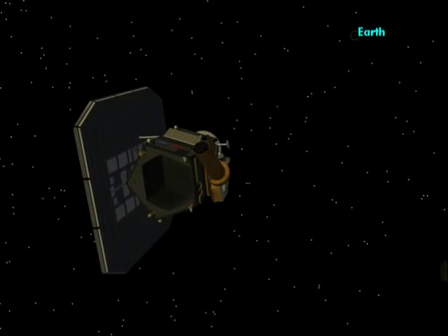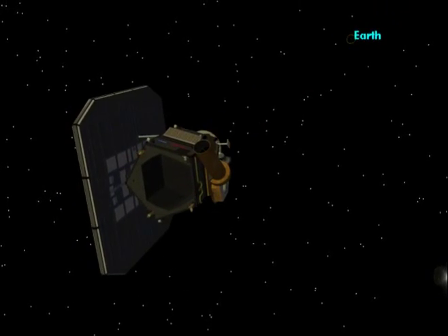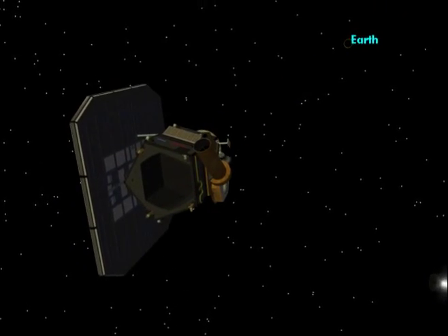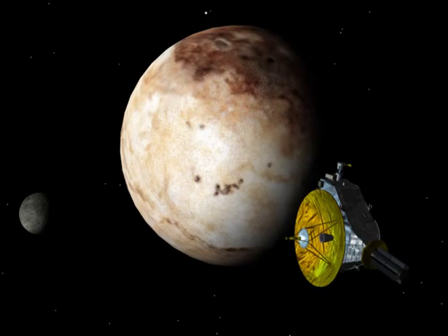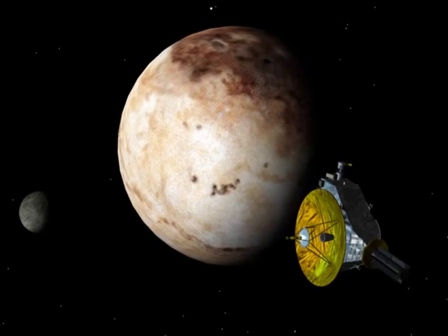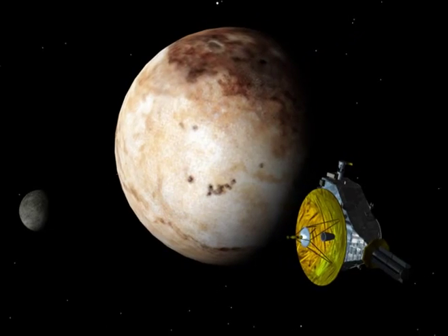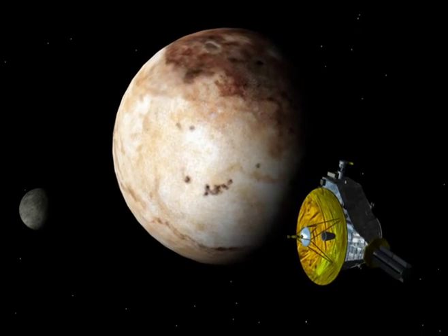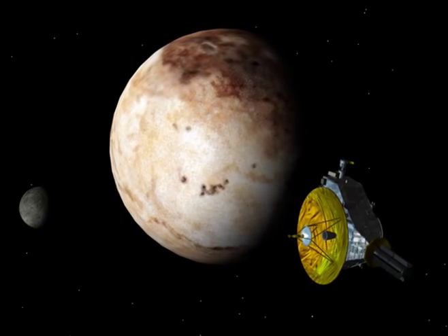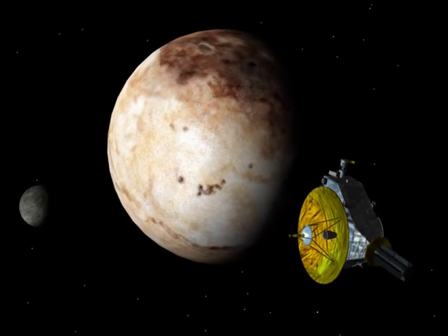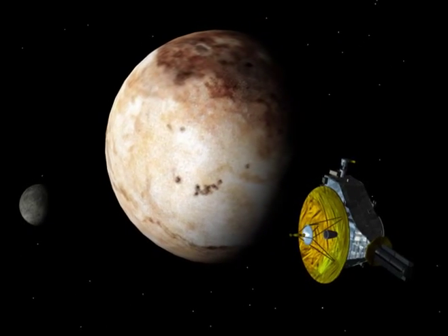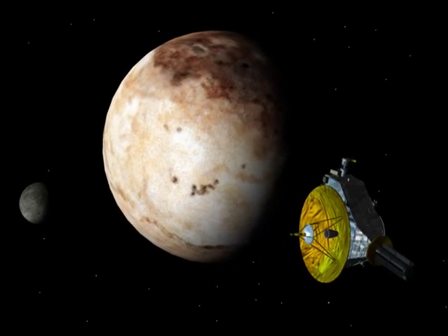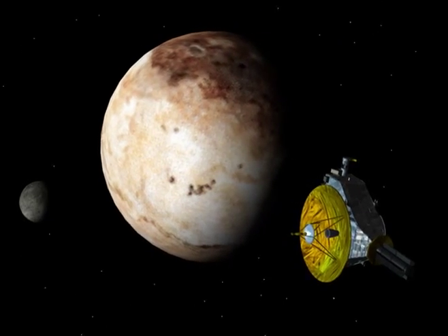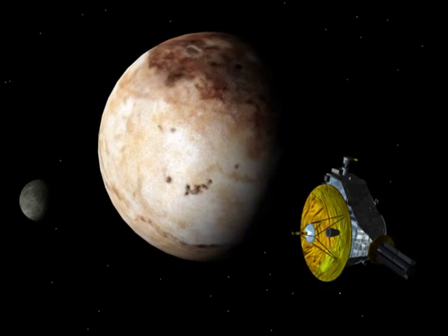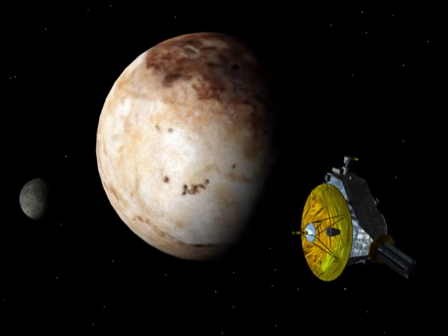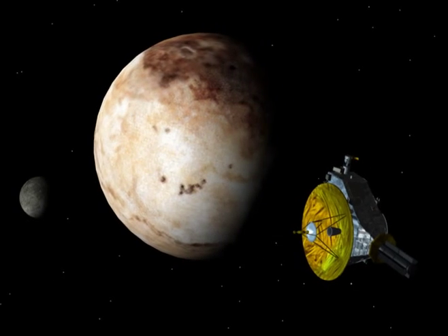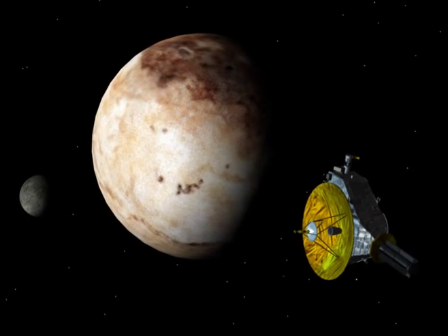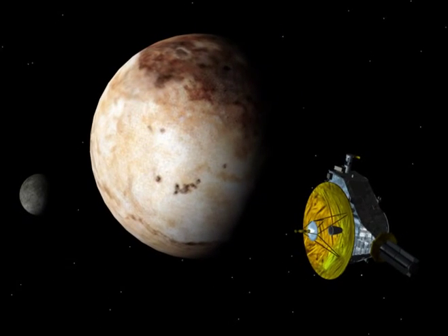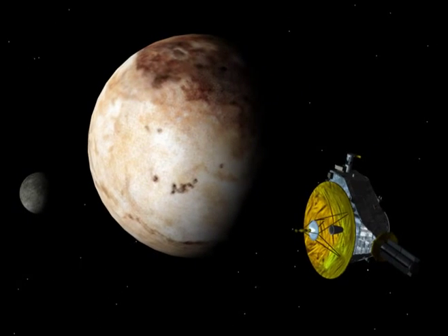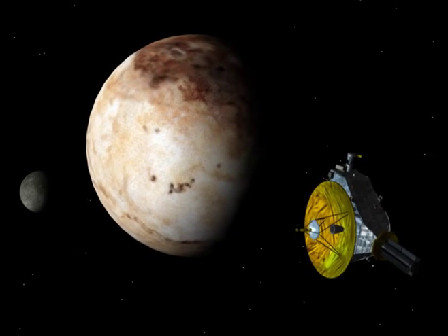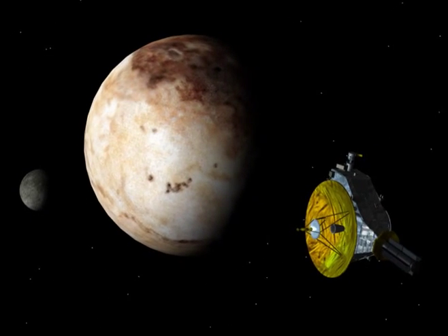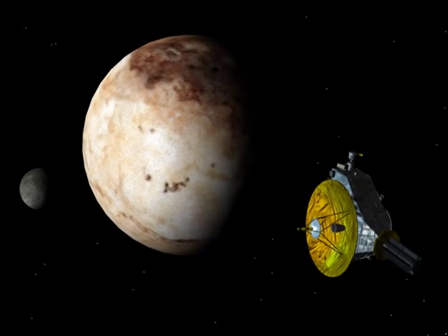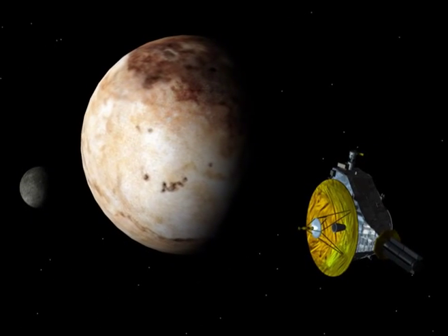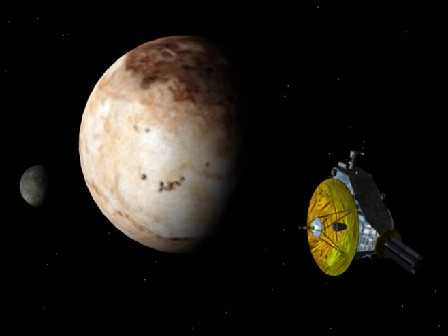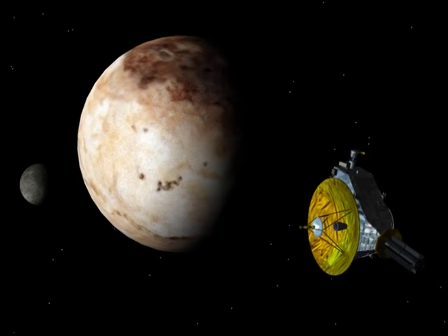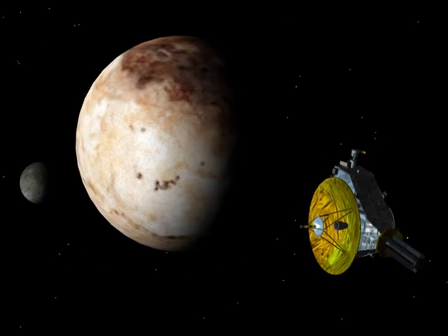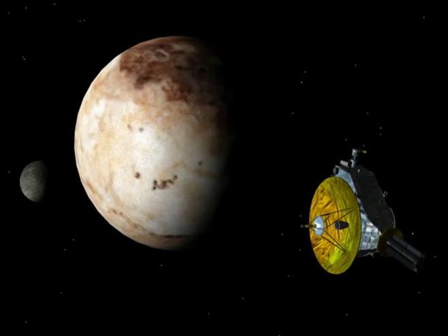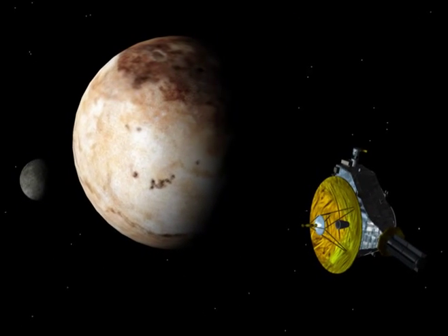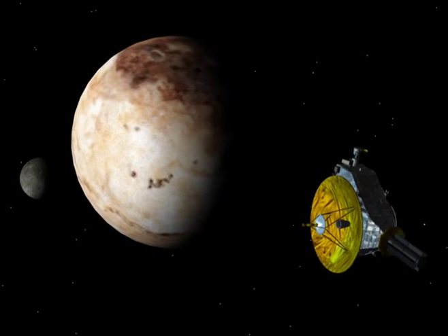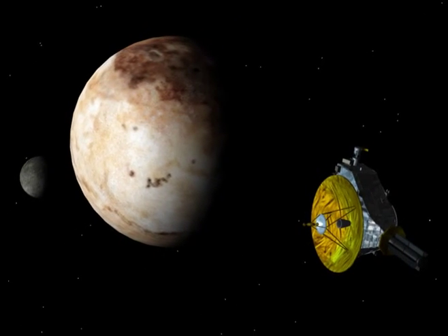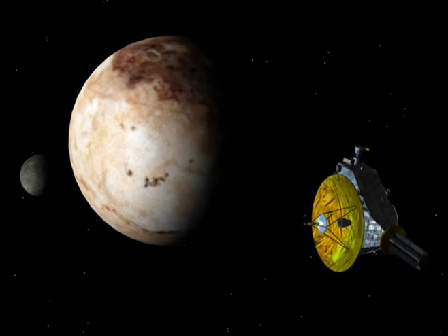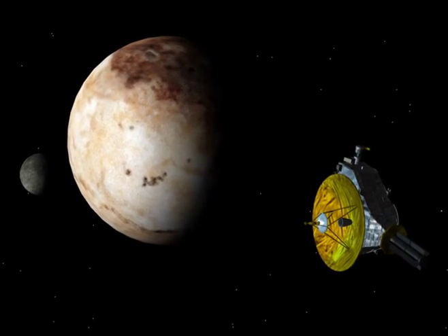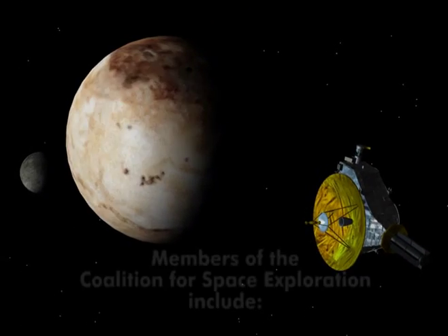With the vision for space exploration, there's always one more horizon to reach for.